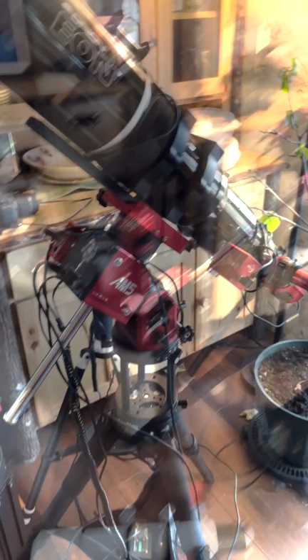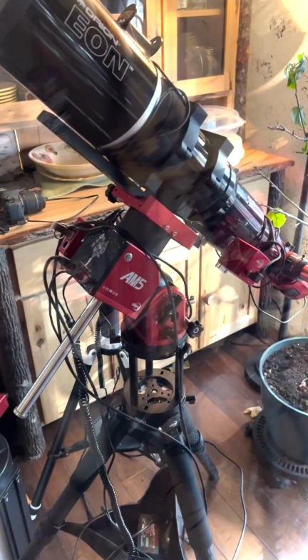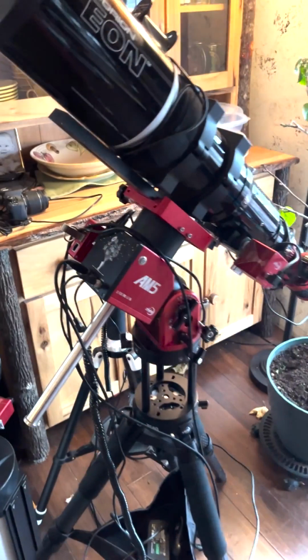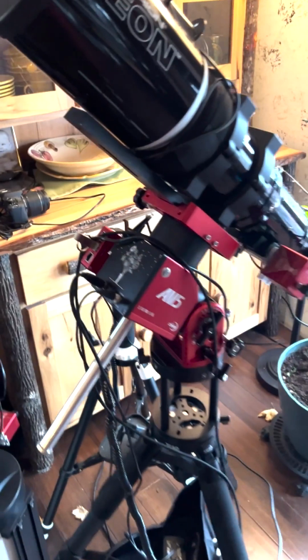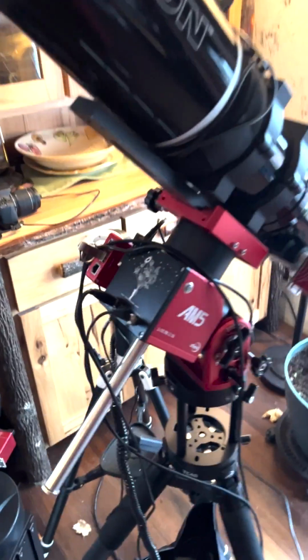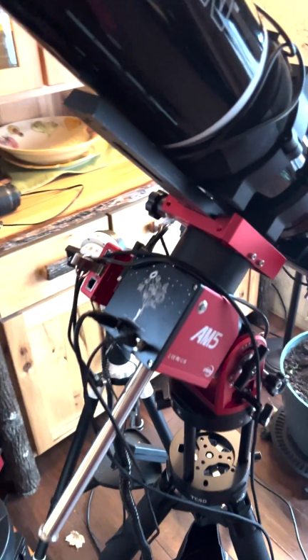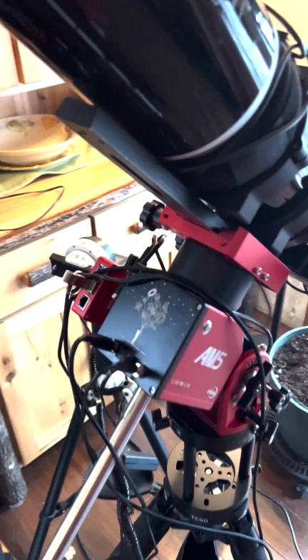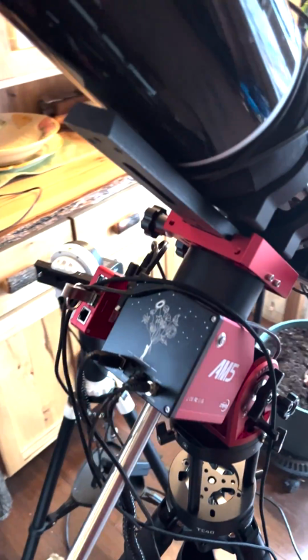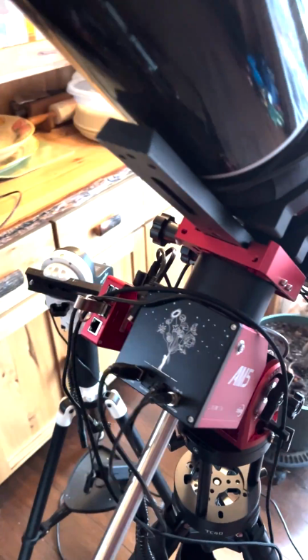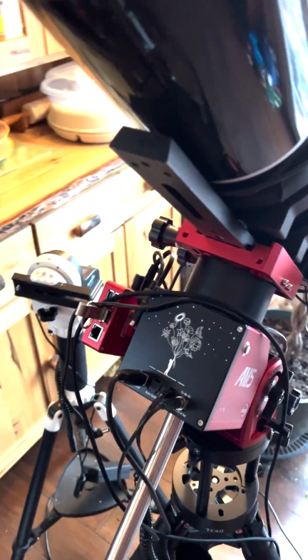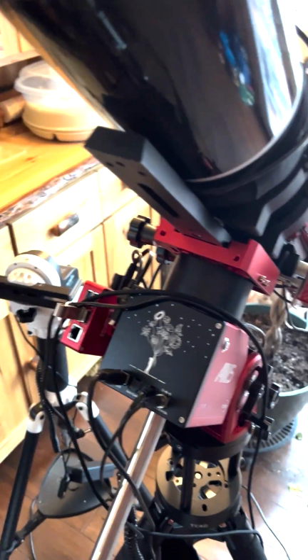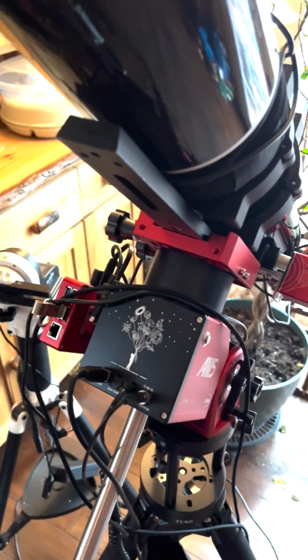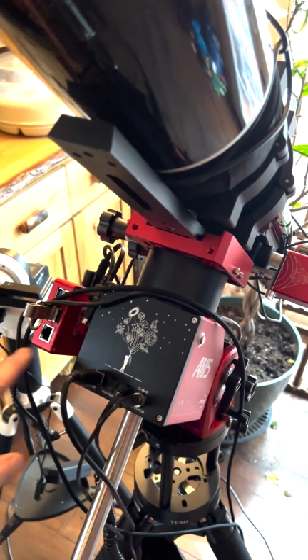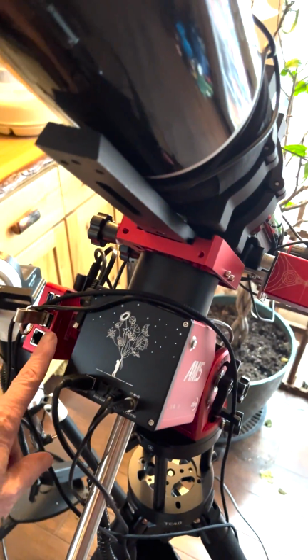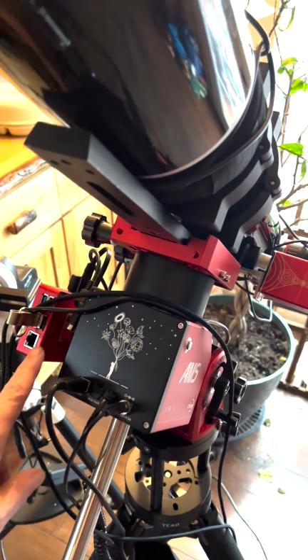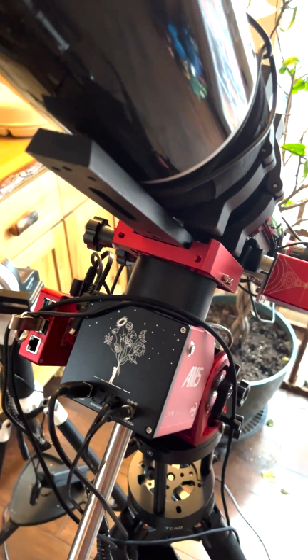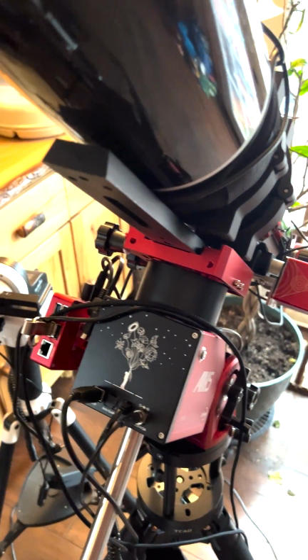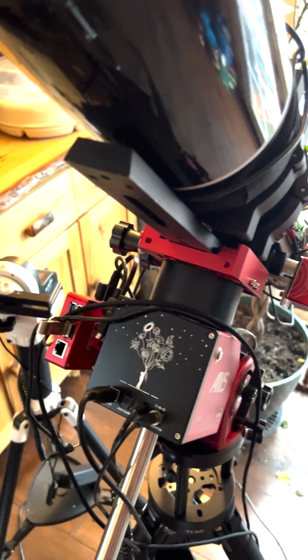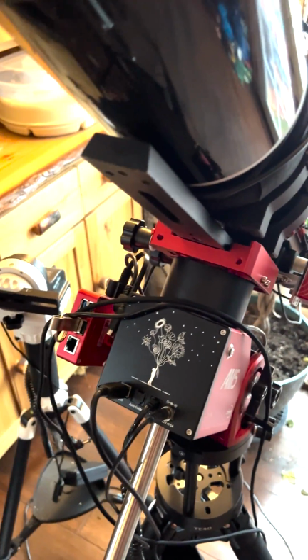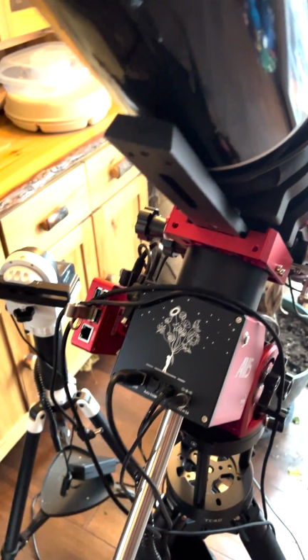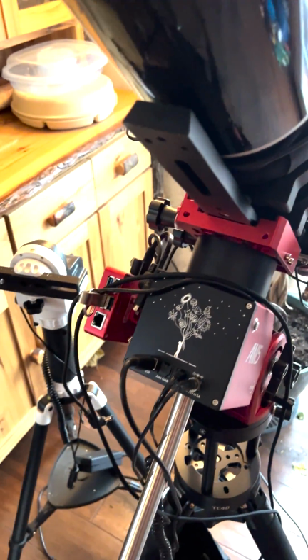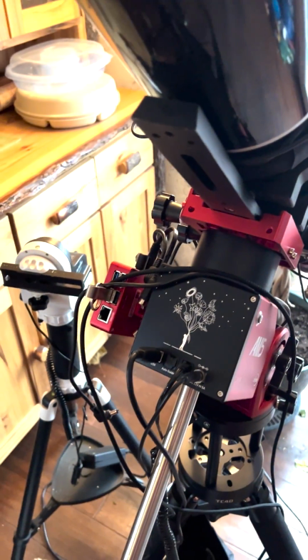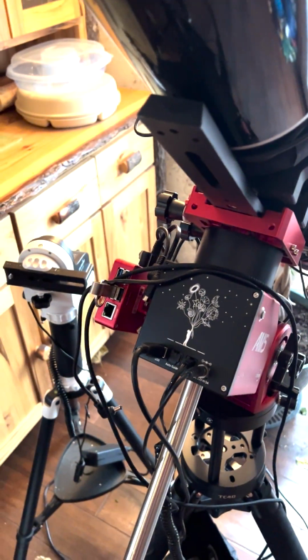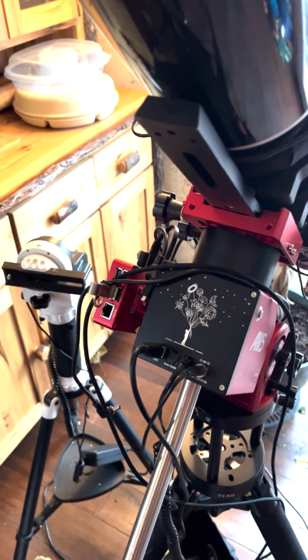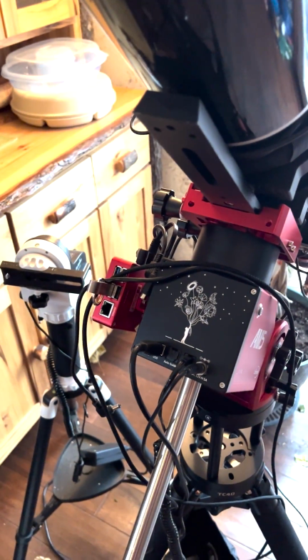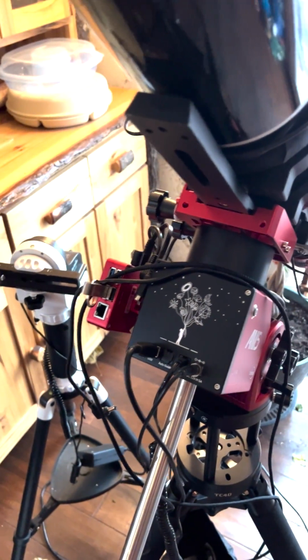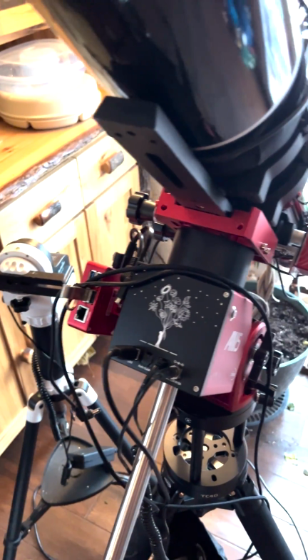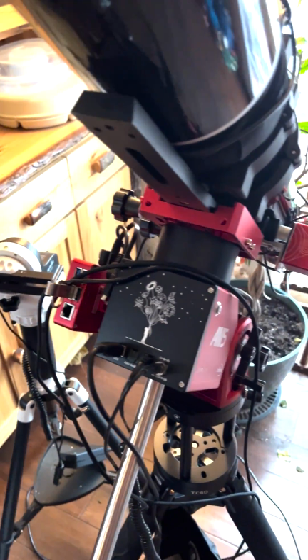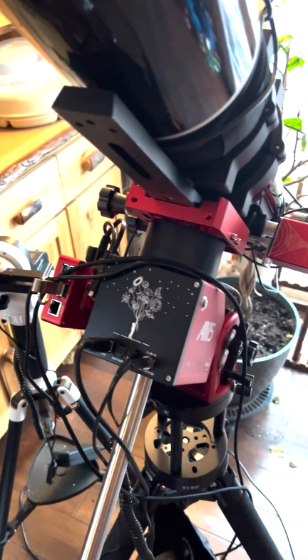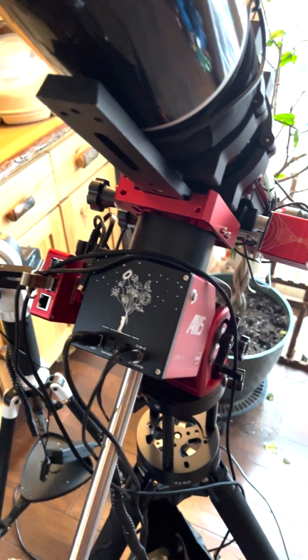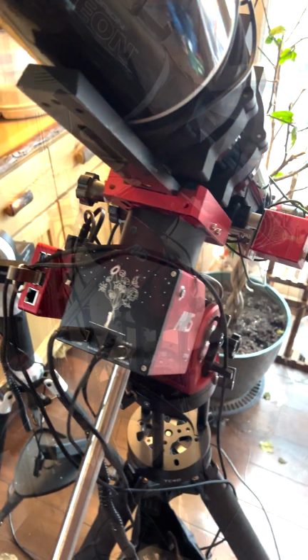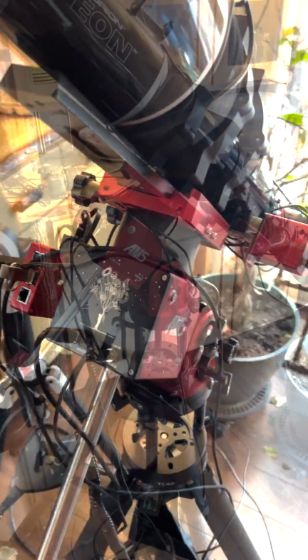On the mount, you'll also see what's called an ASI Air. That's a little computer that runs the telescope.